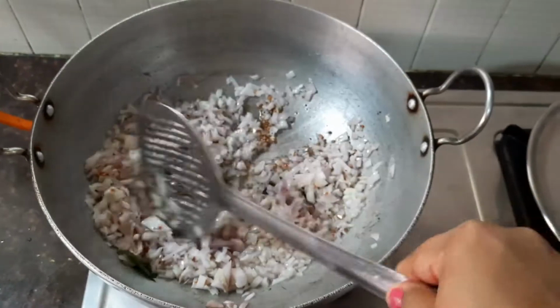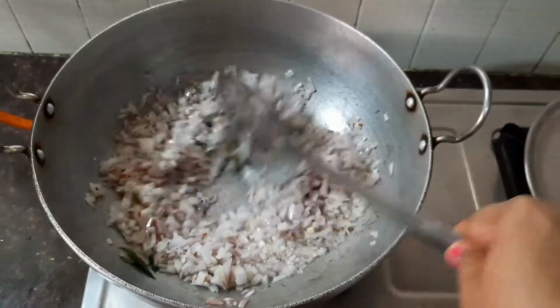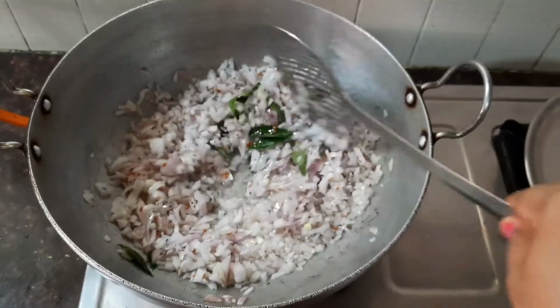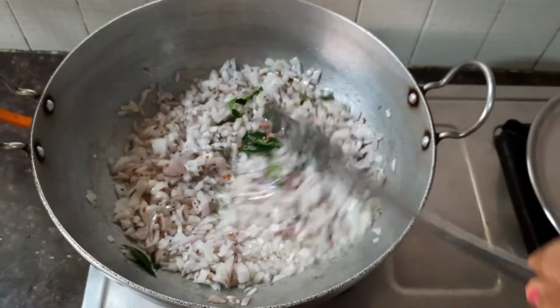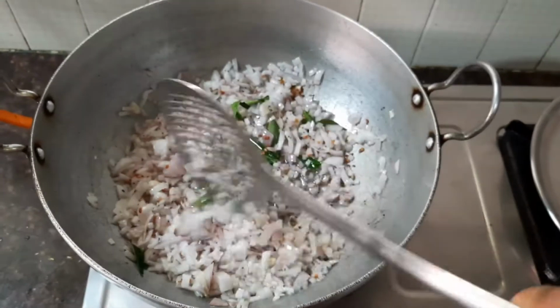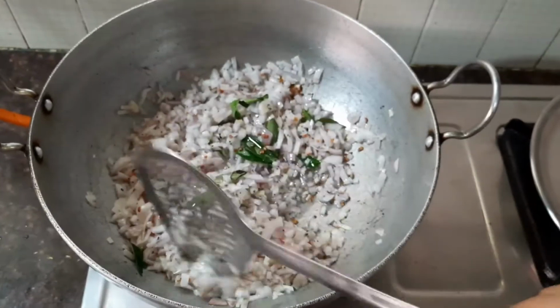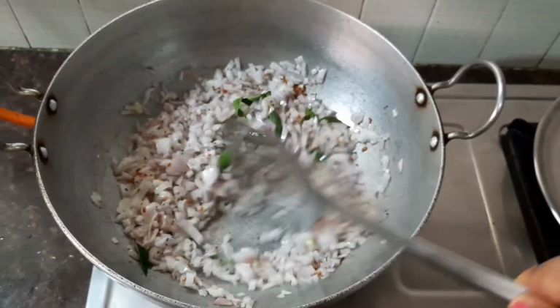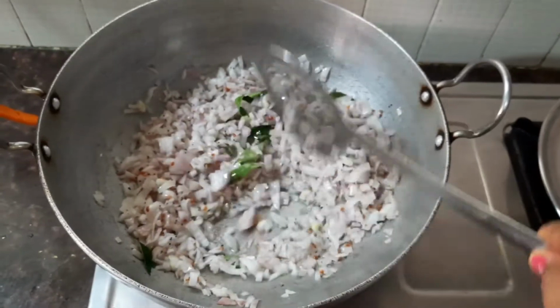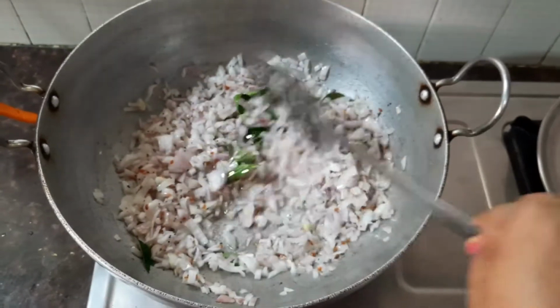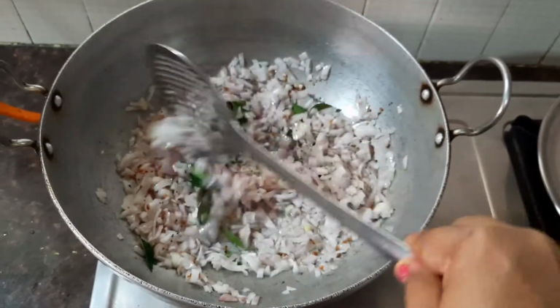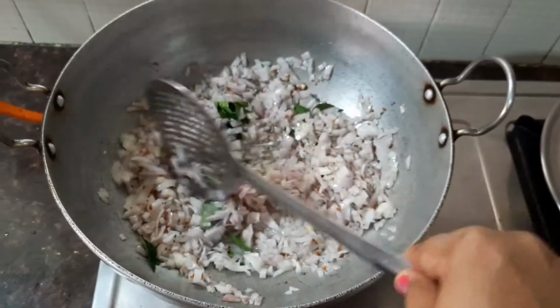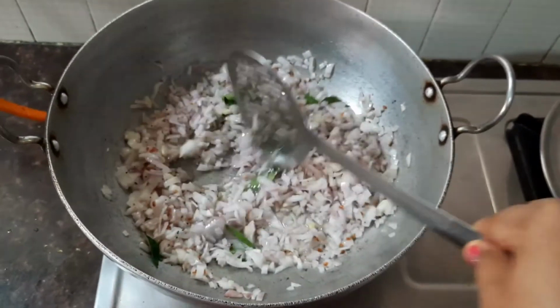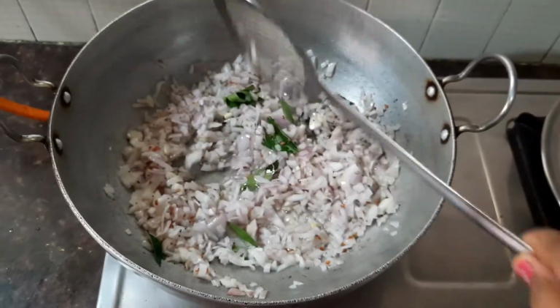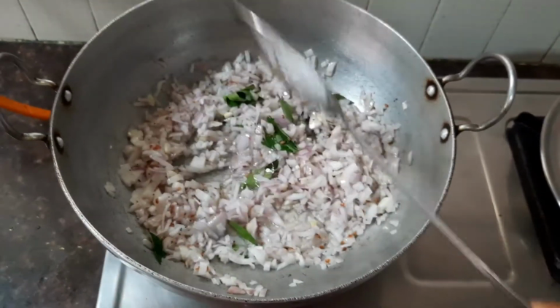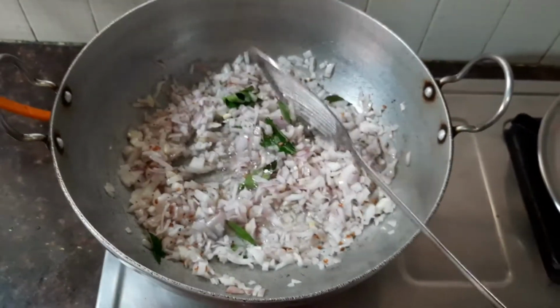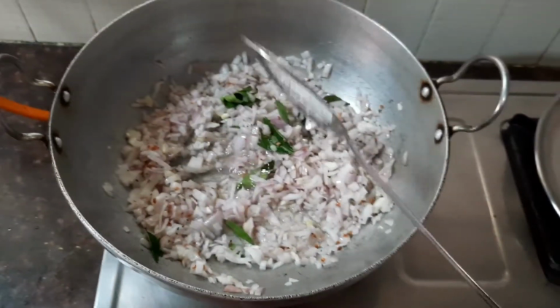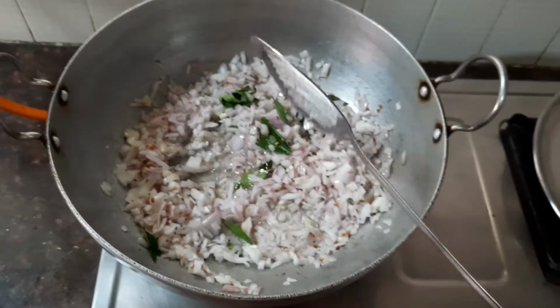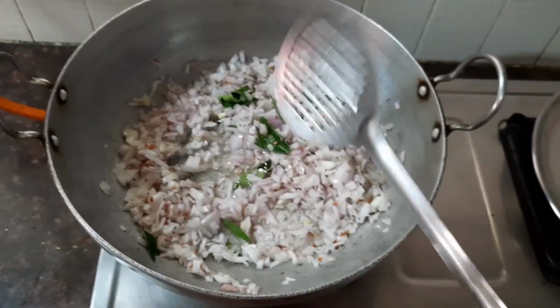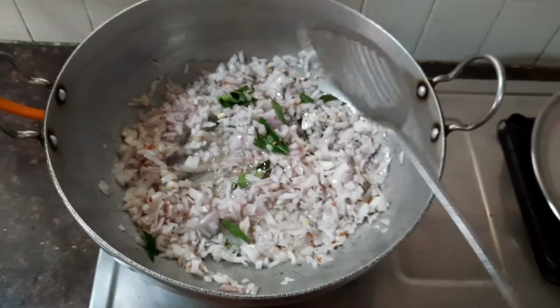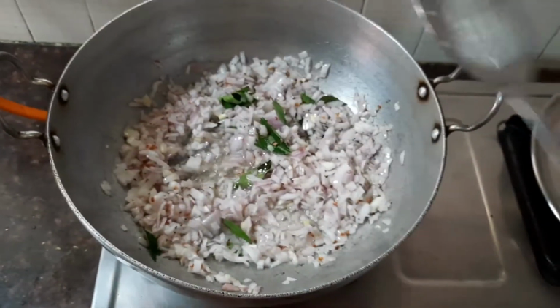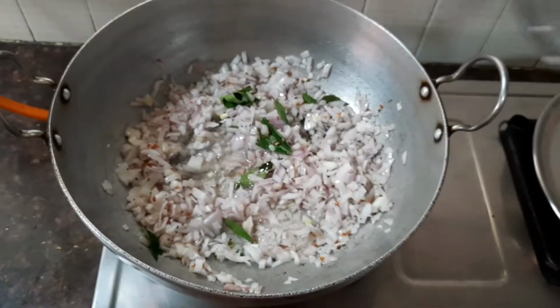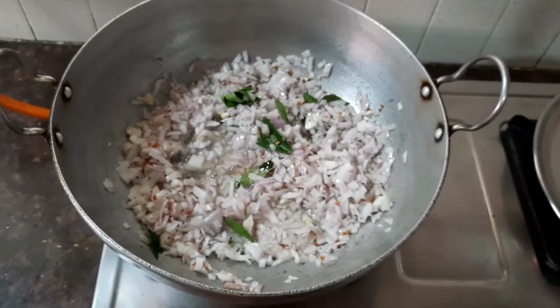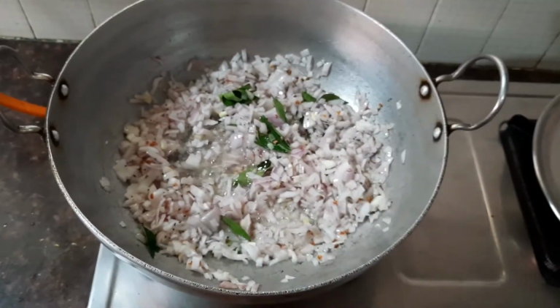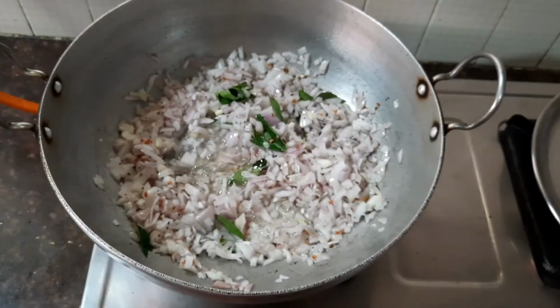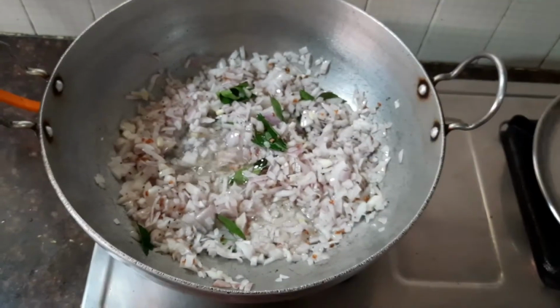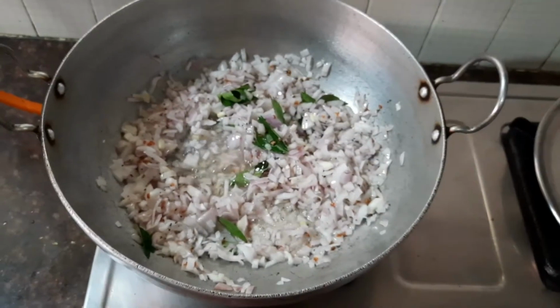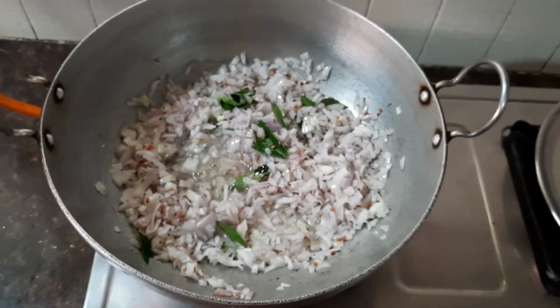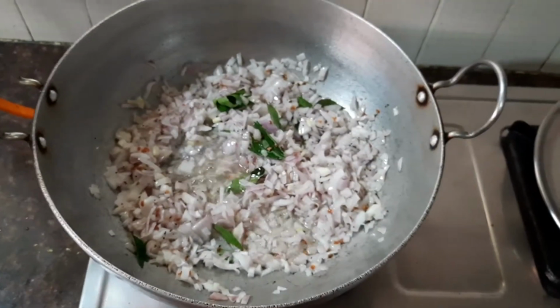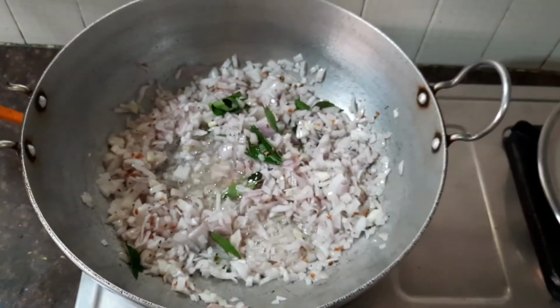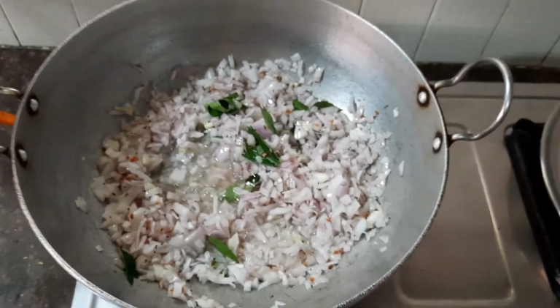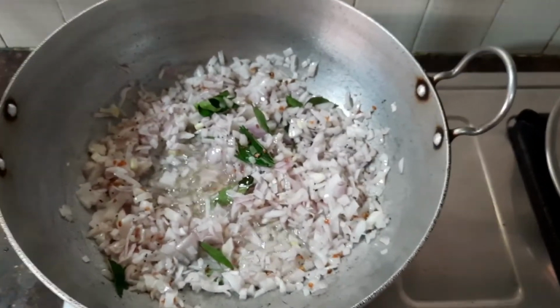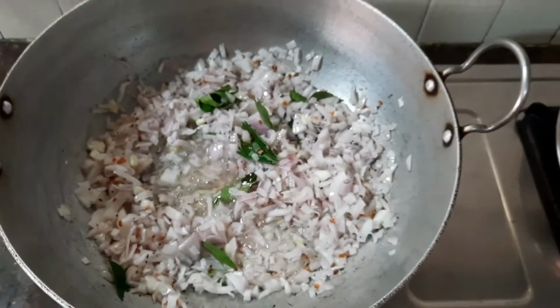This is a very tasty gravy. It goes very well with white rice or even chapati.